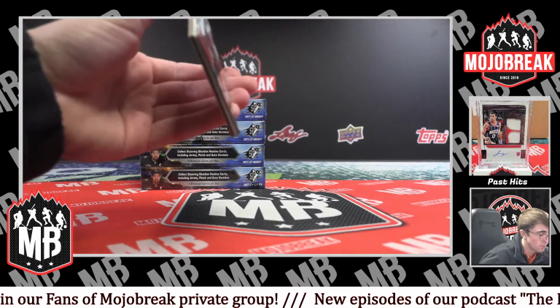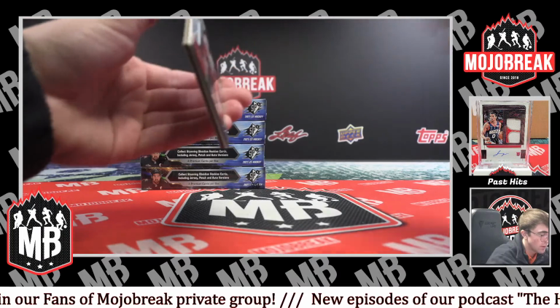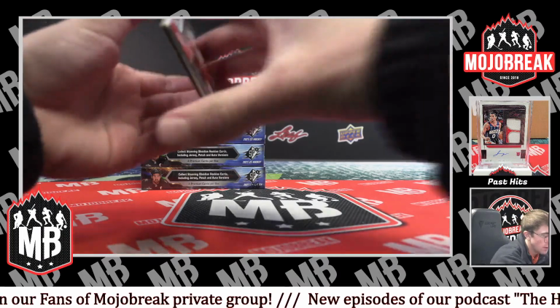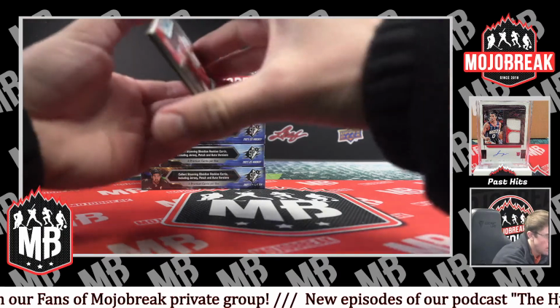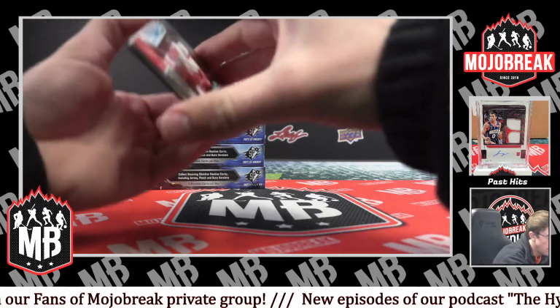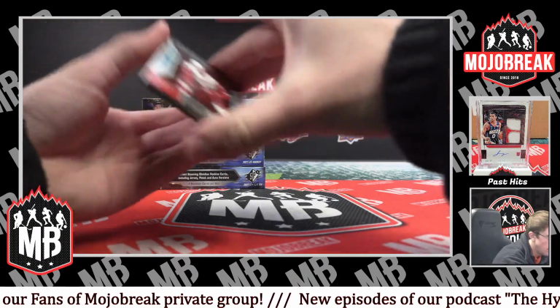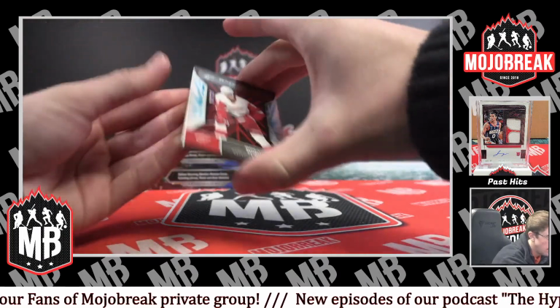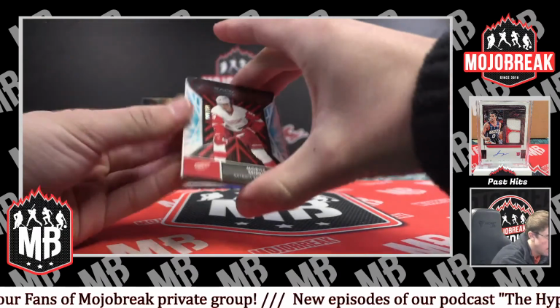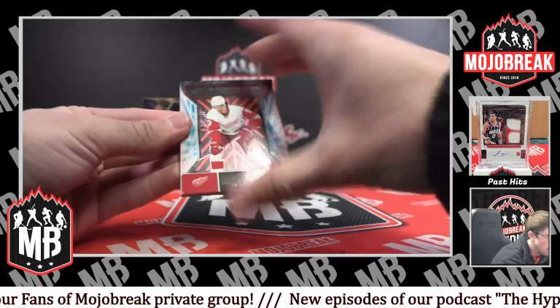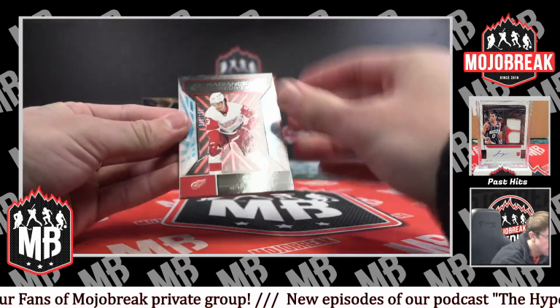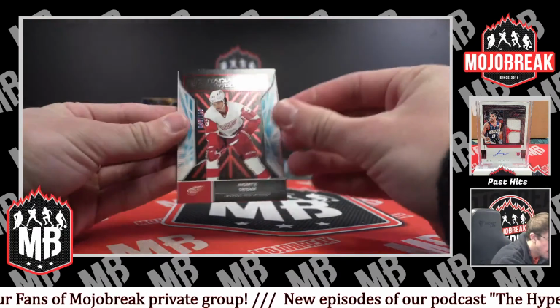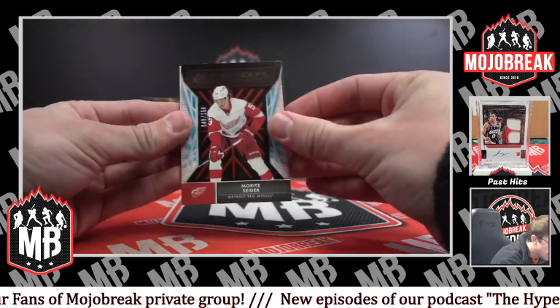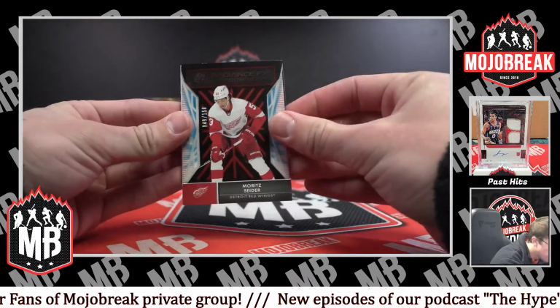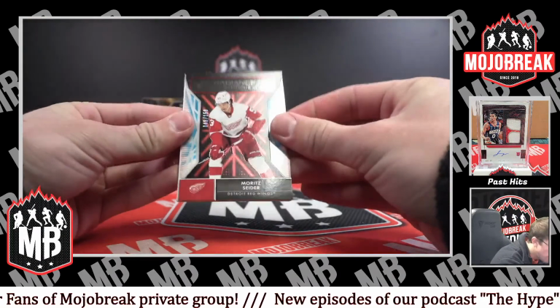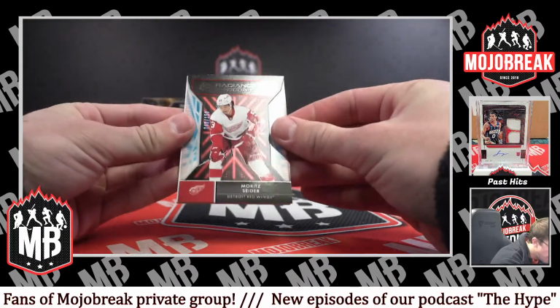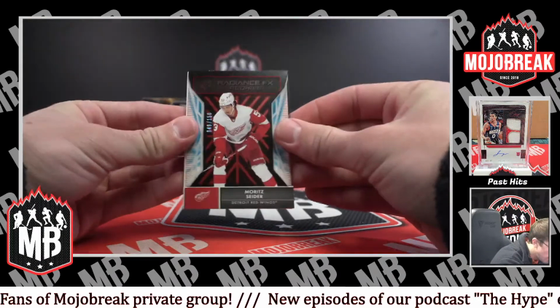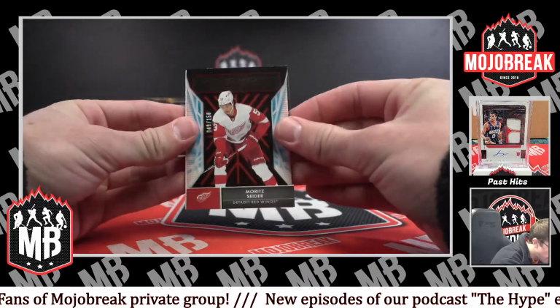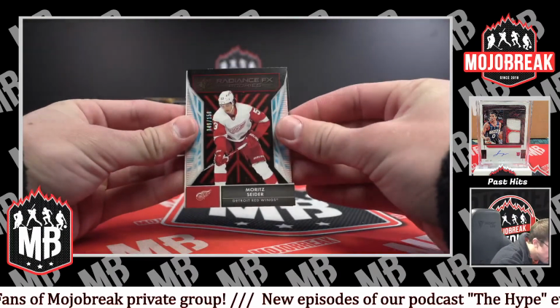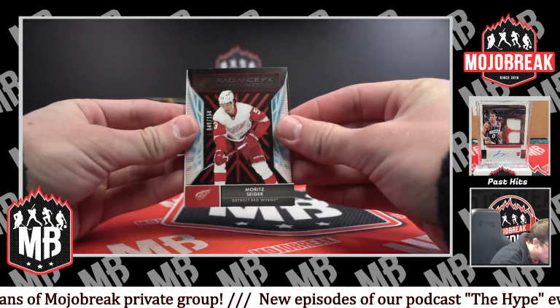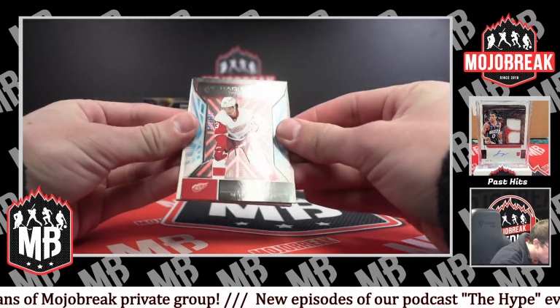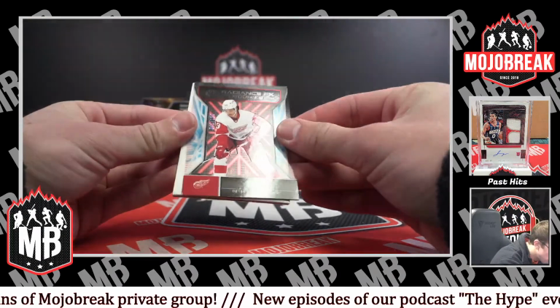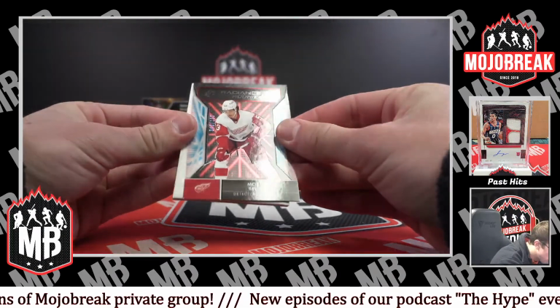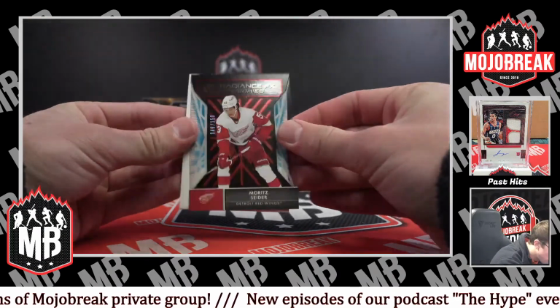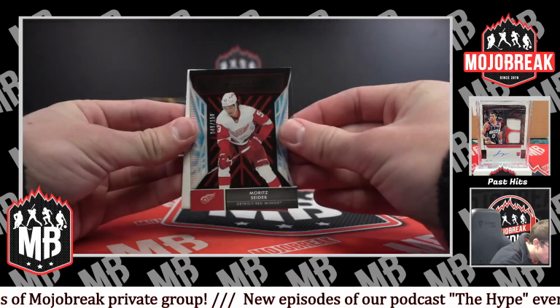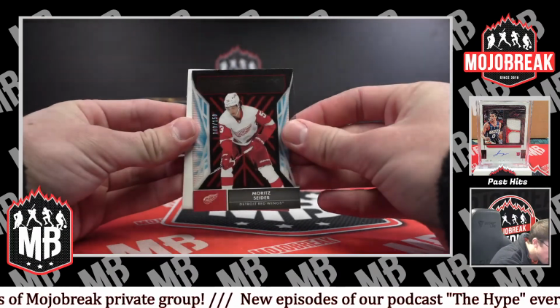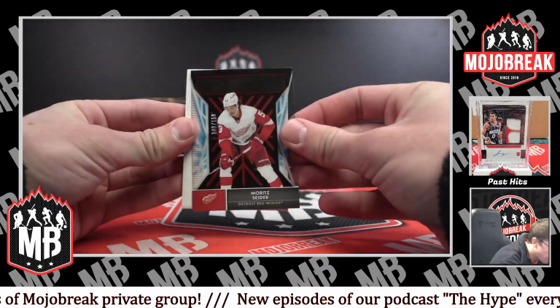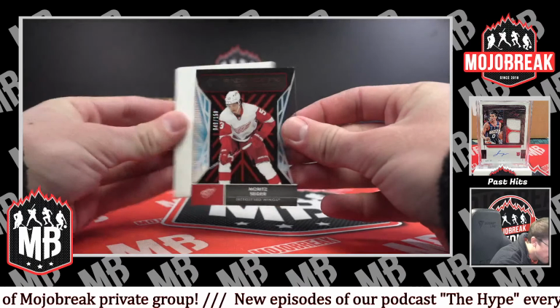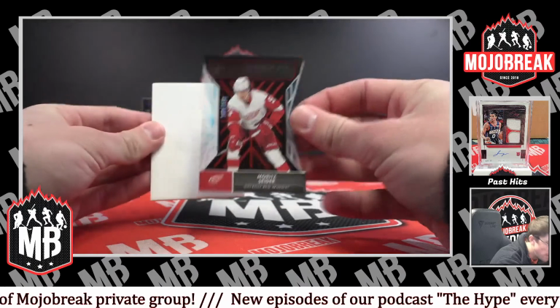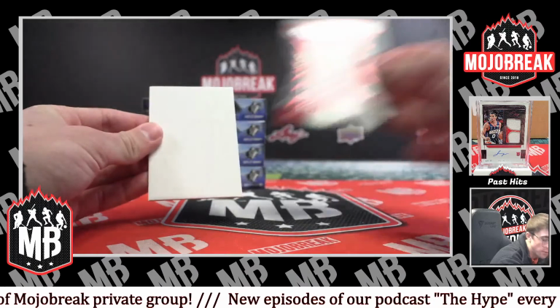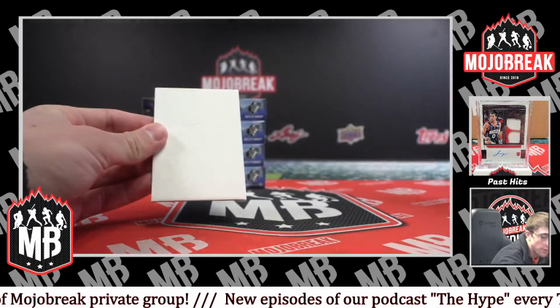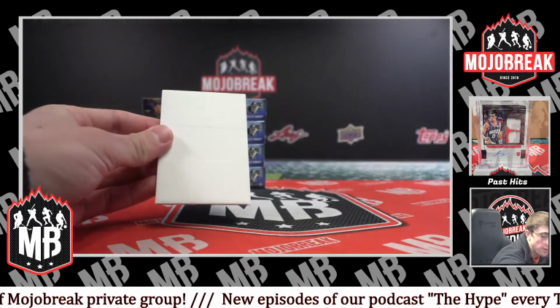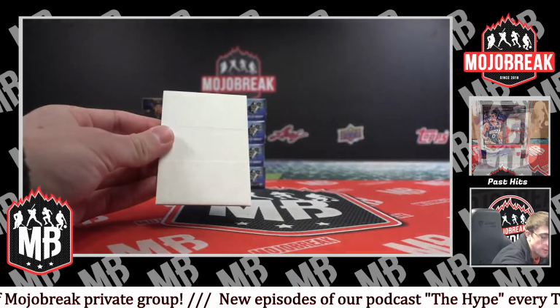Most side are rookie — Radiance FX, 49 of 150 for the Red Wings.